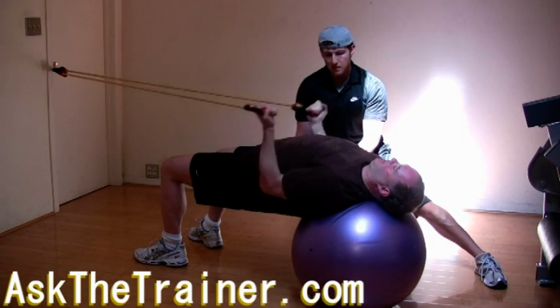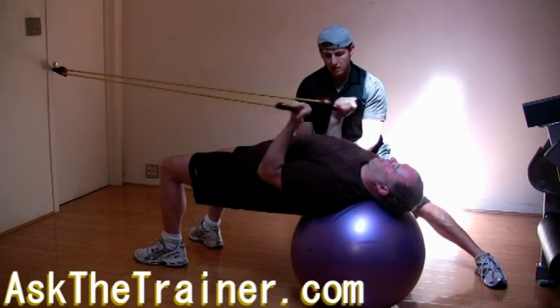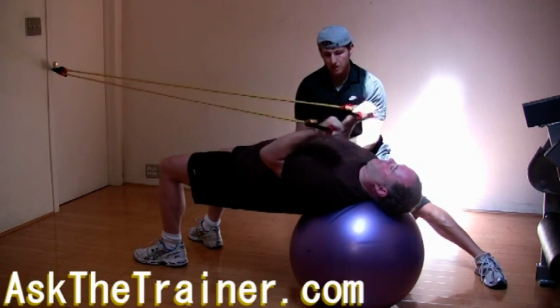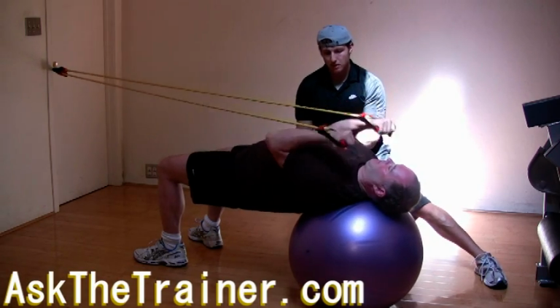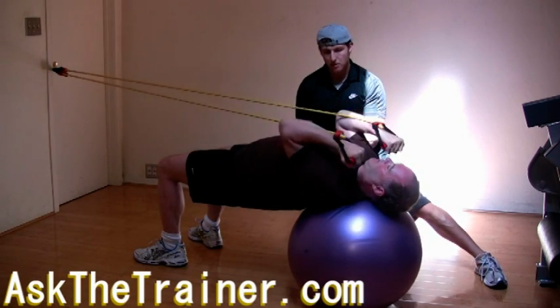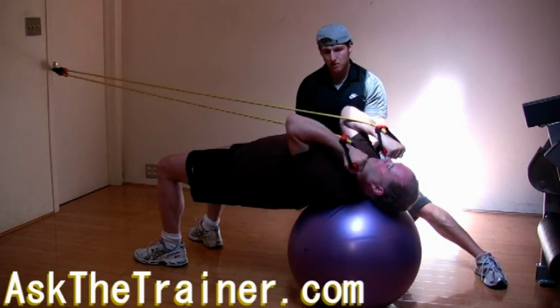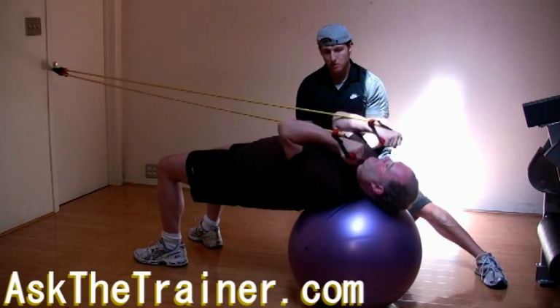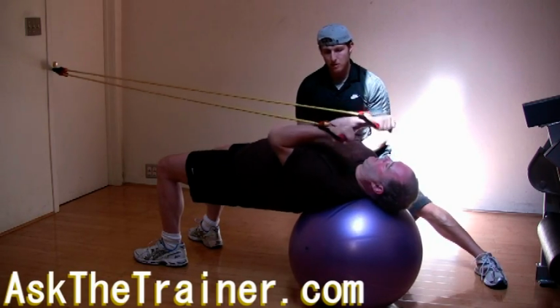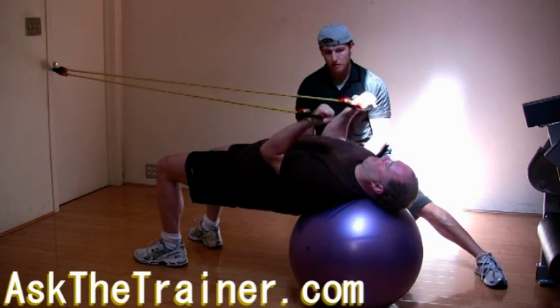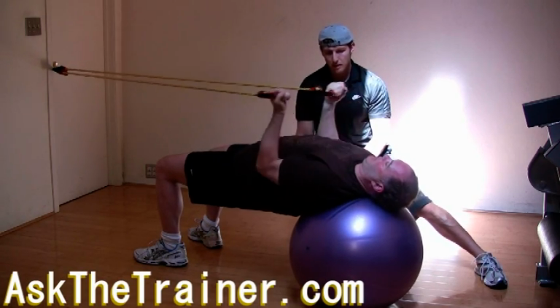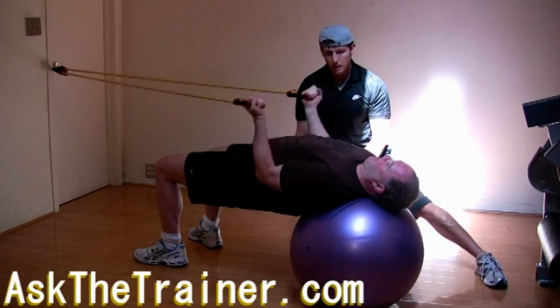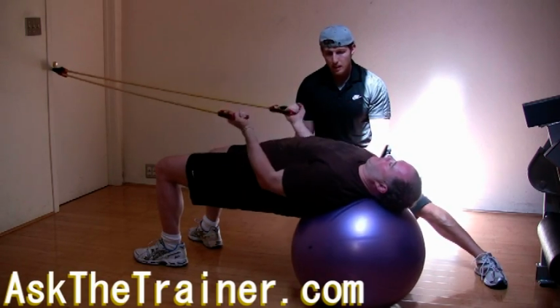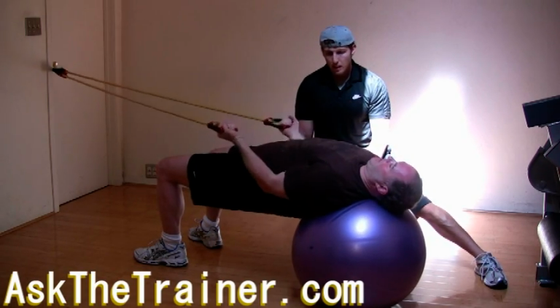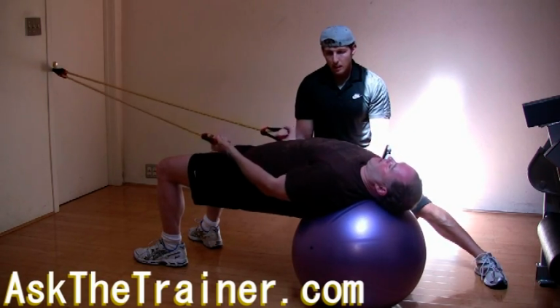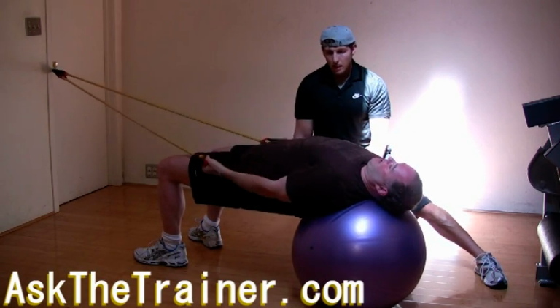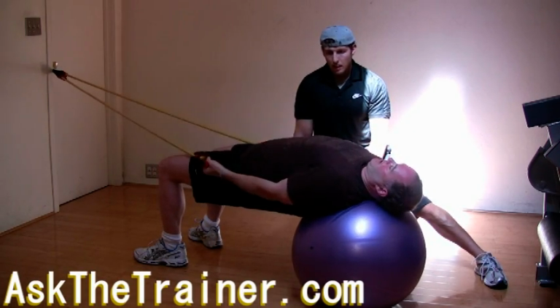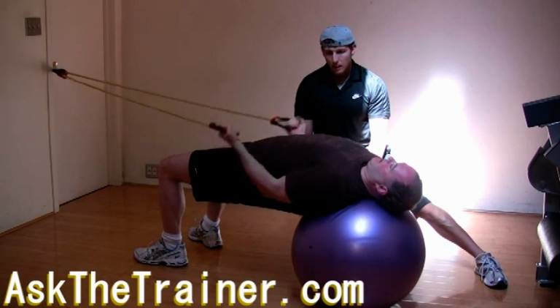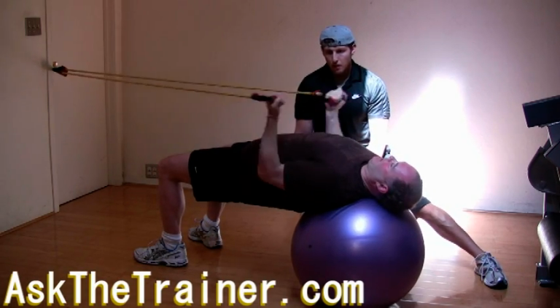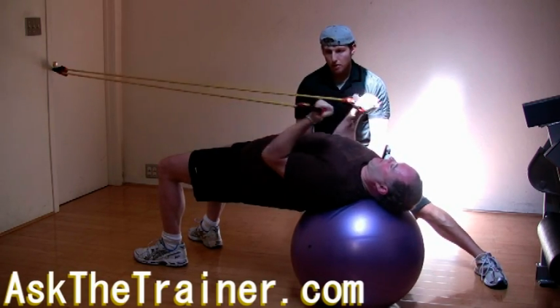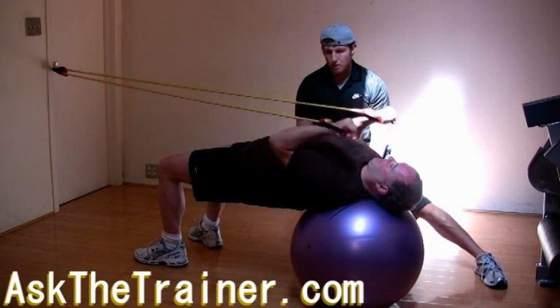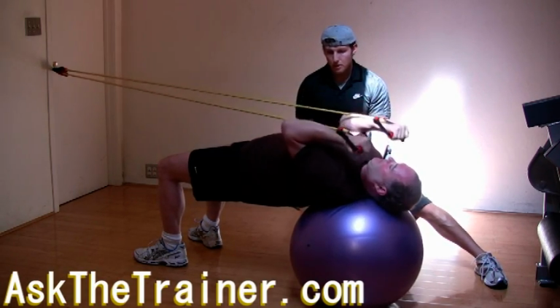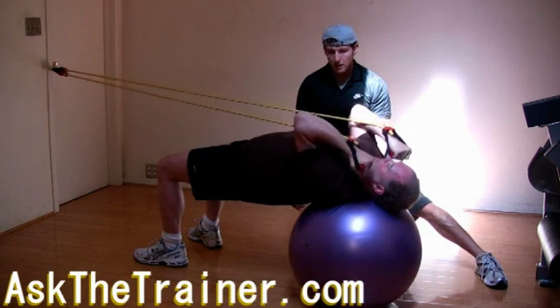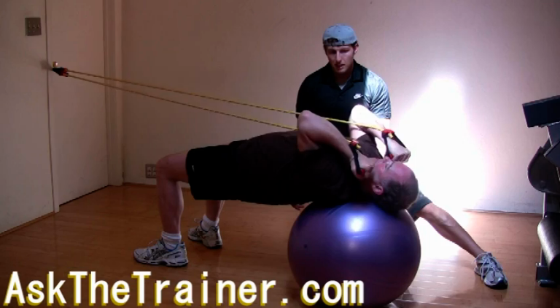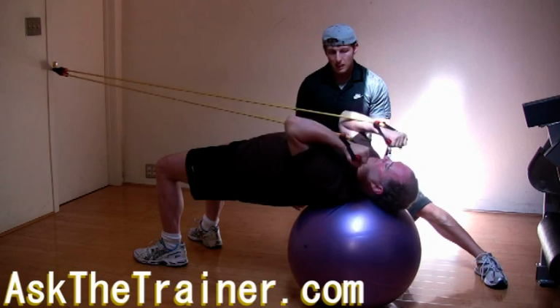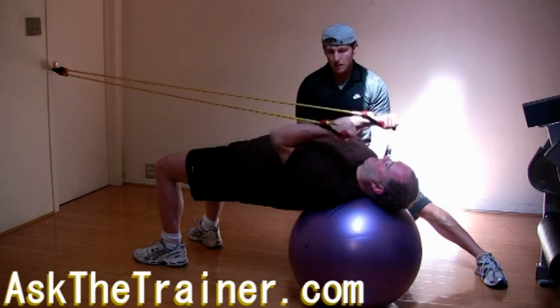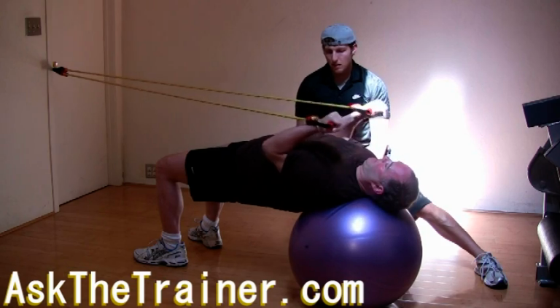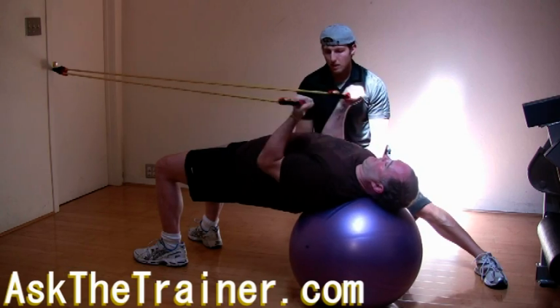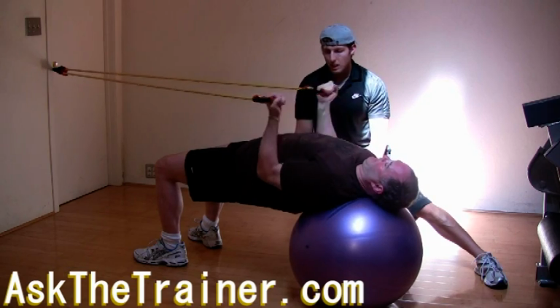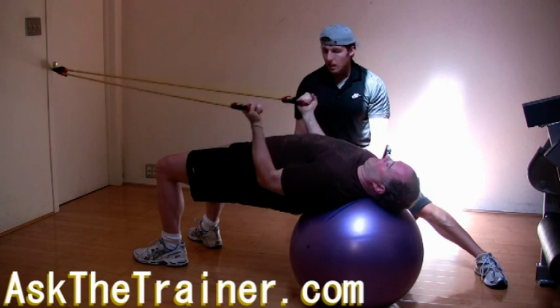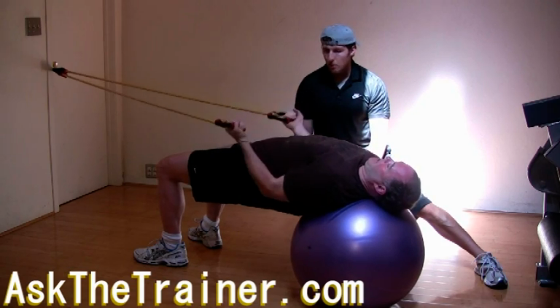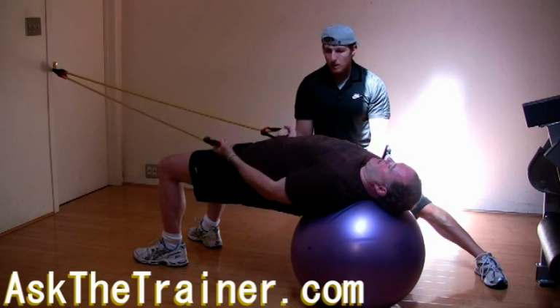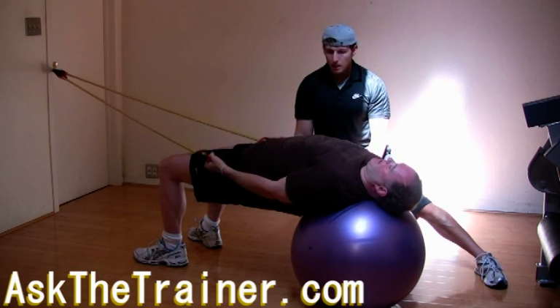Again, only attempt this exercise if you have a resistance tube which supplies significant enough resistance.